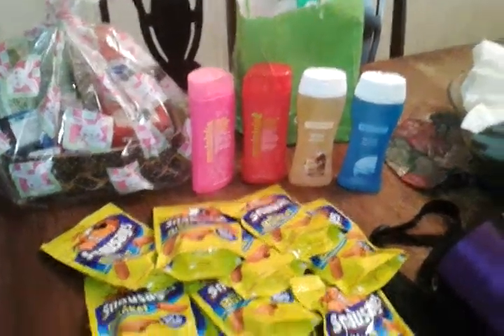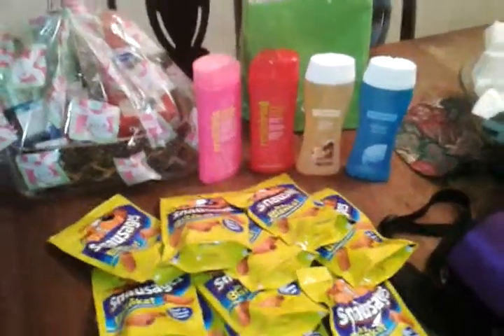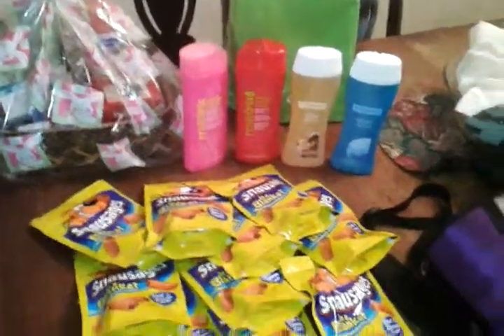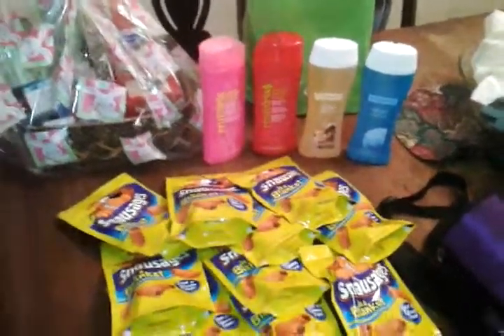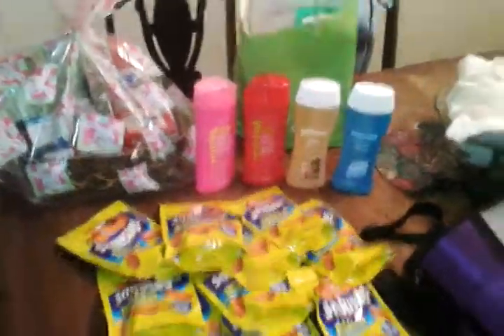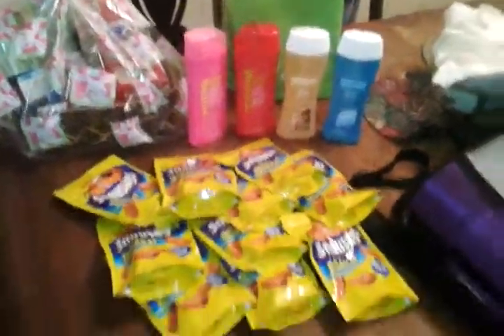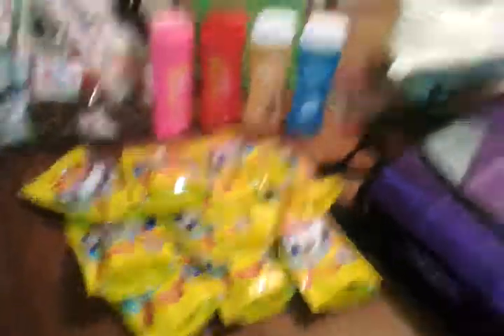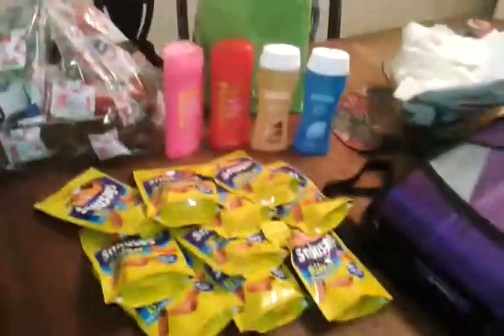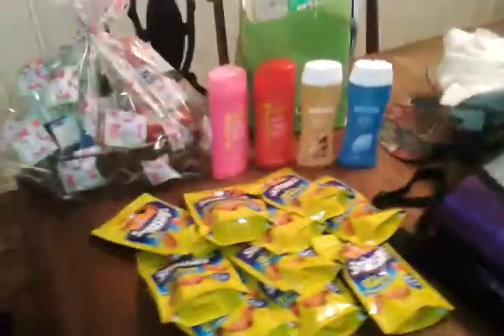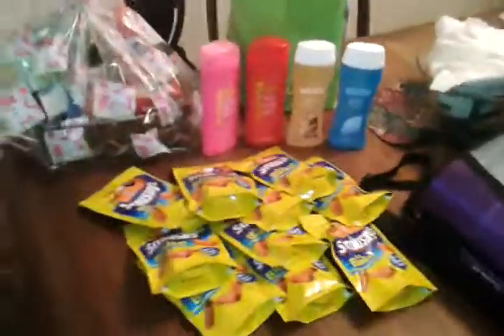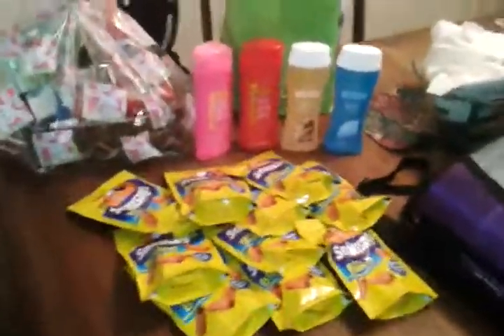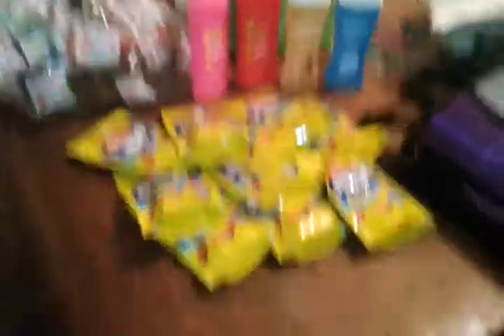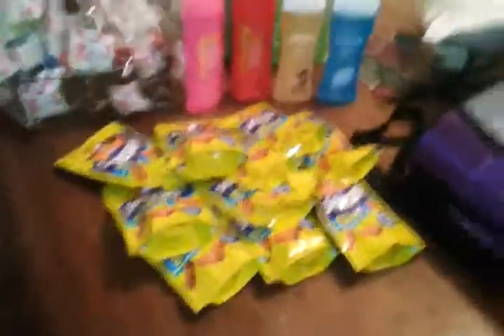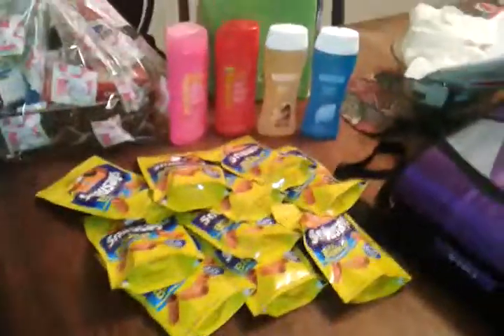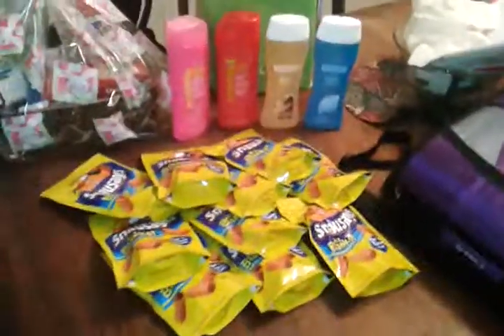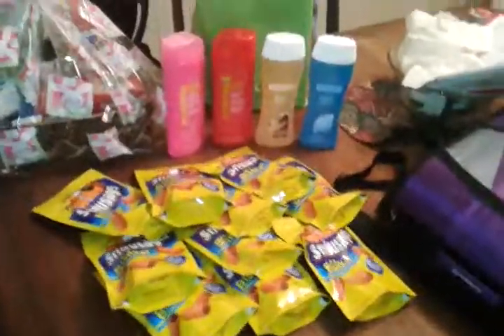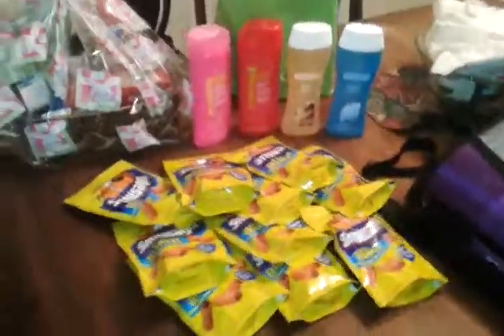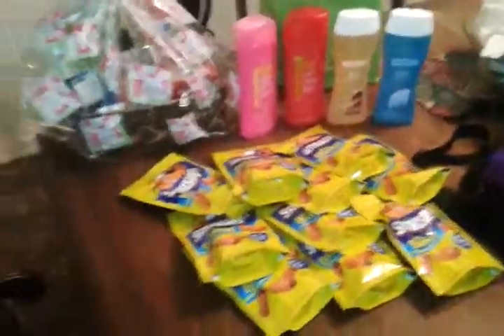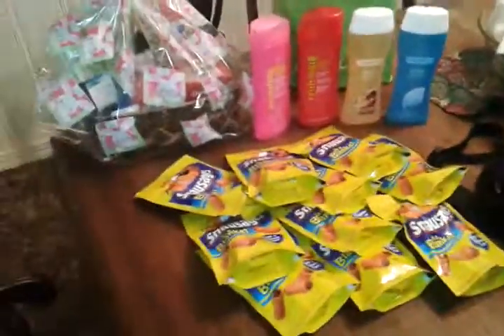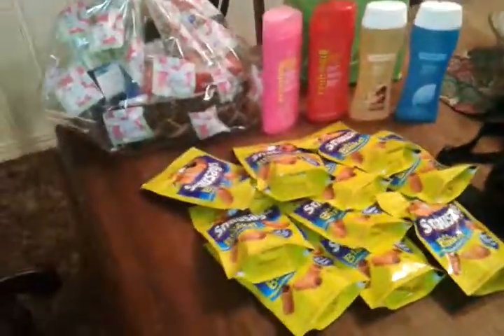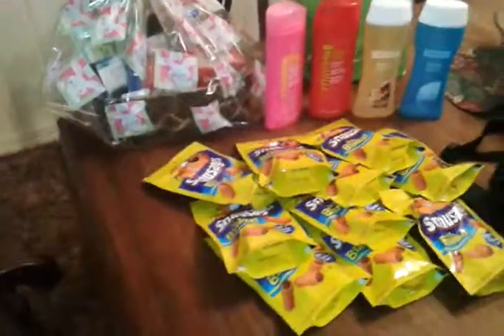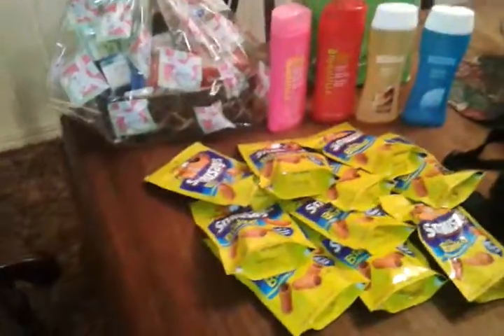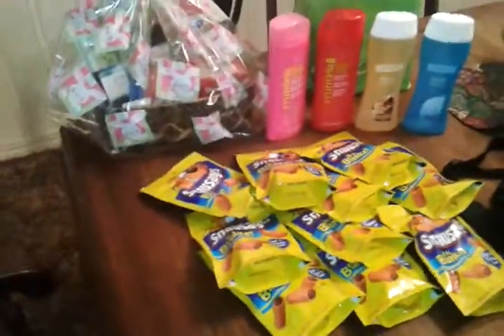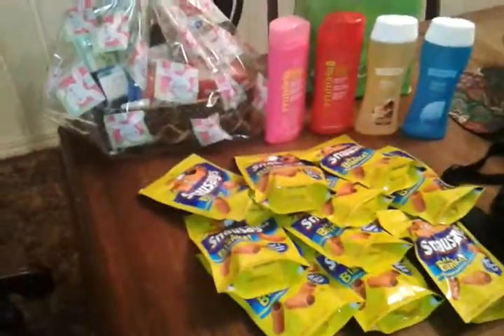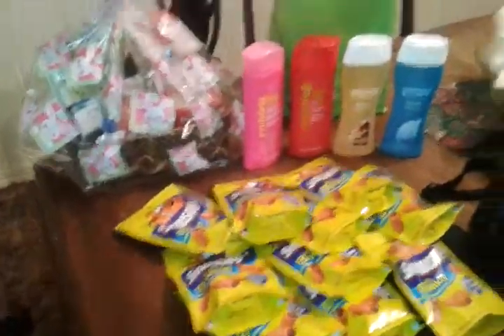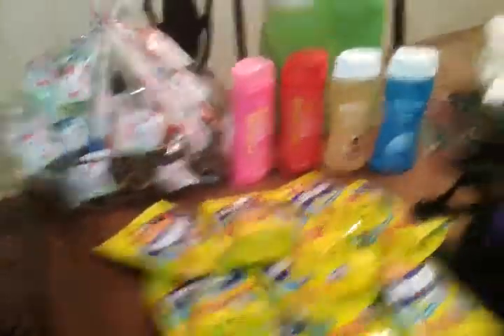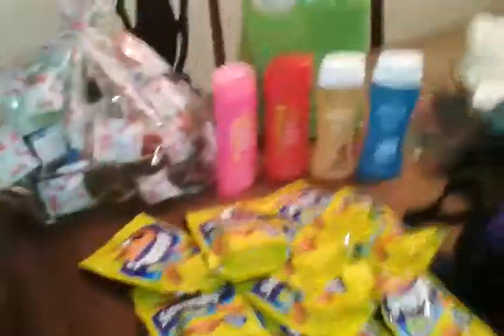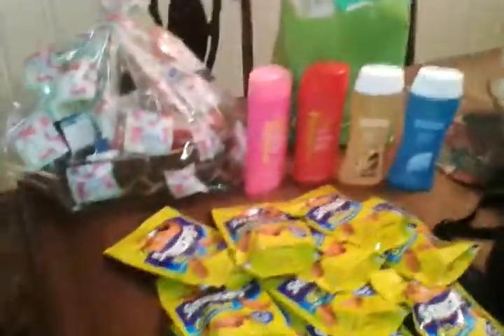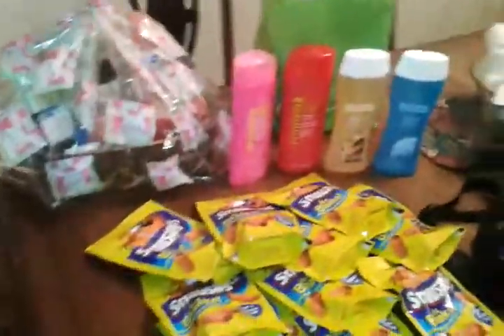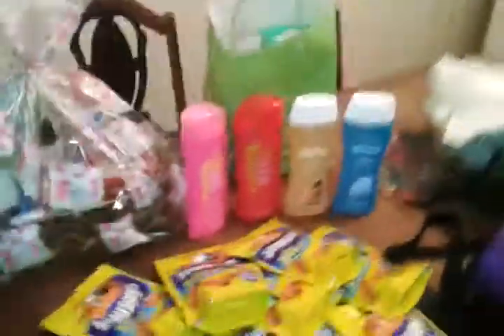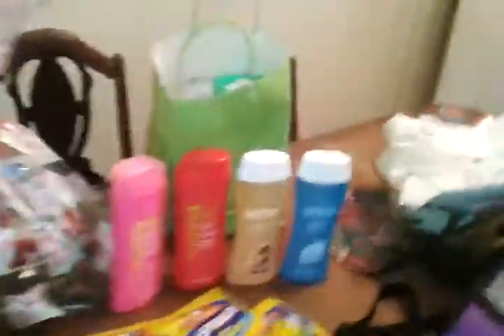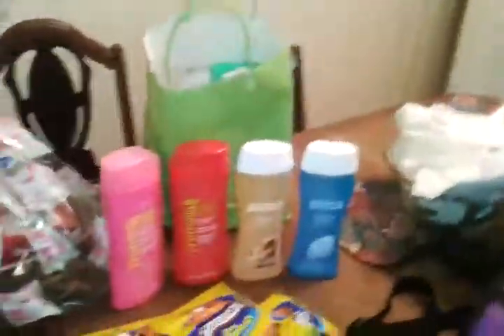Hello YouTube, just bringing you my Friday savings. I went to CVS and went to Family Dollar.